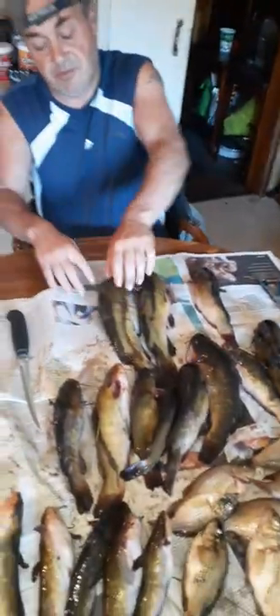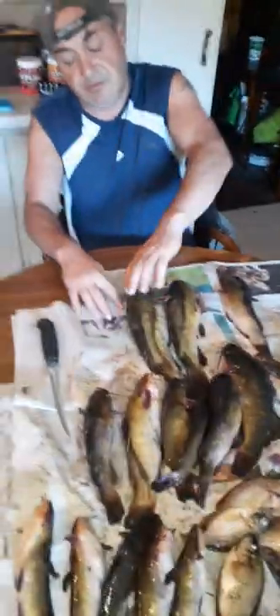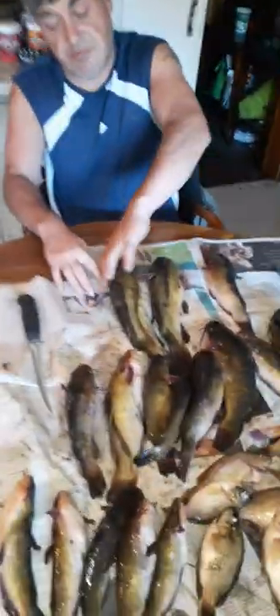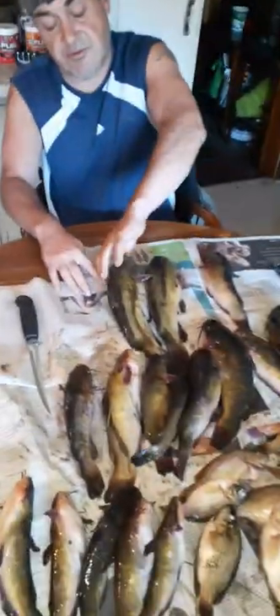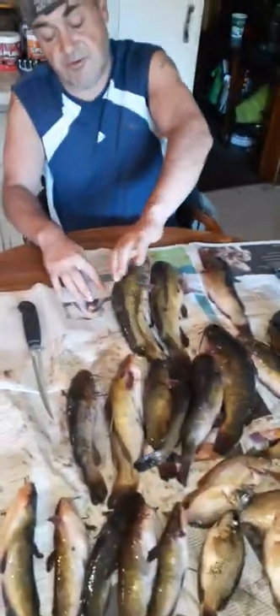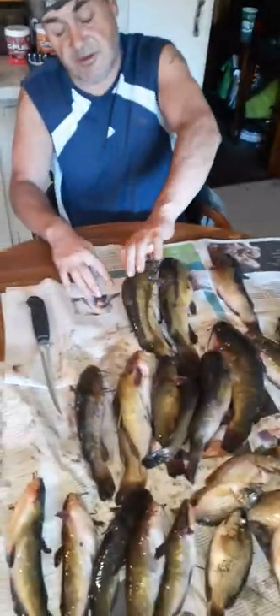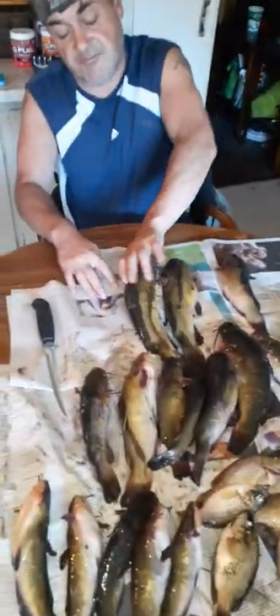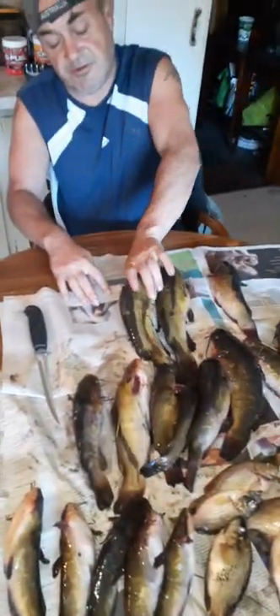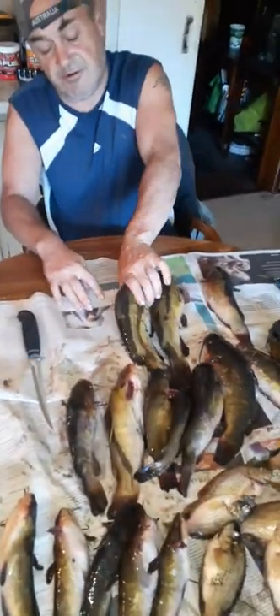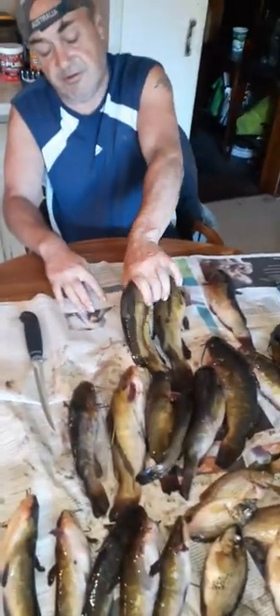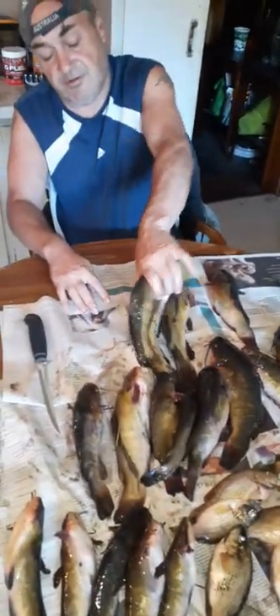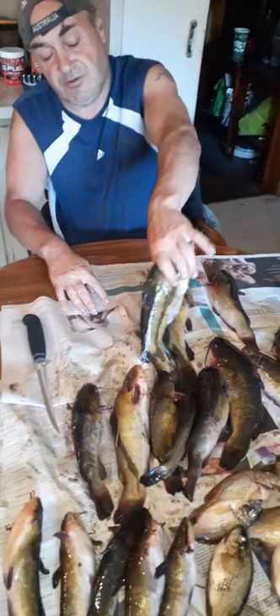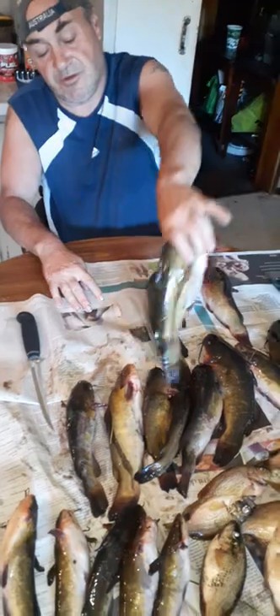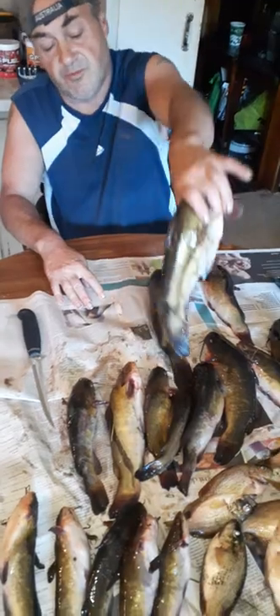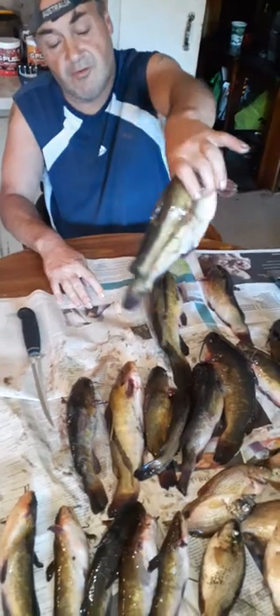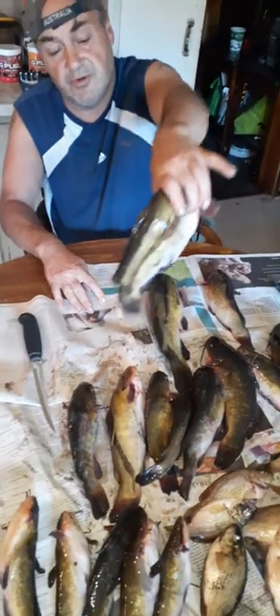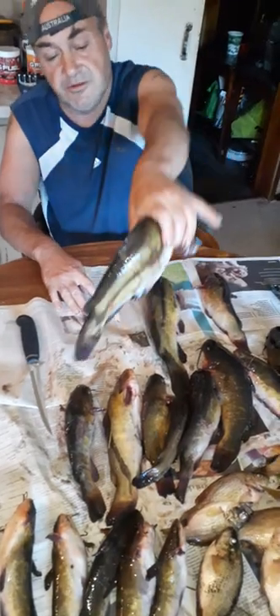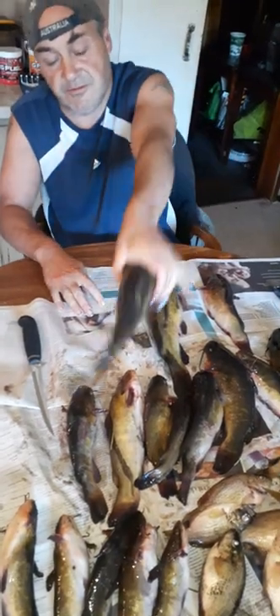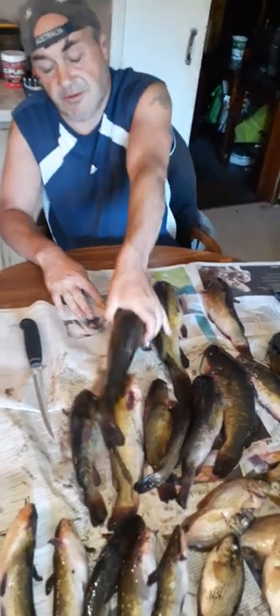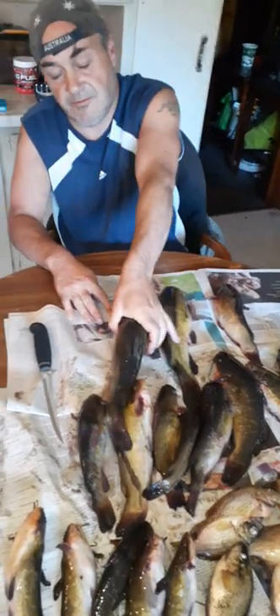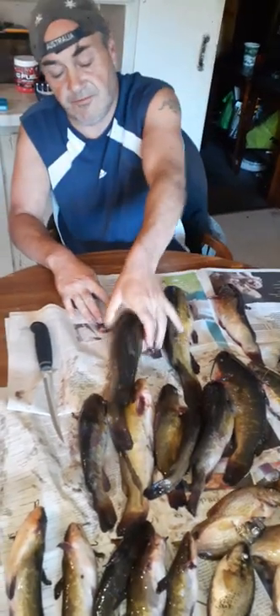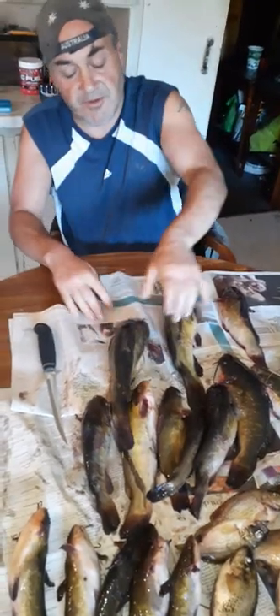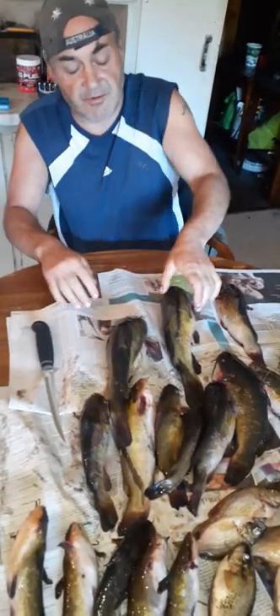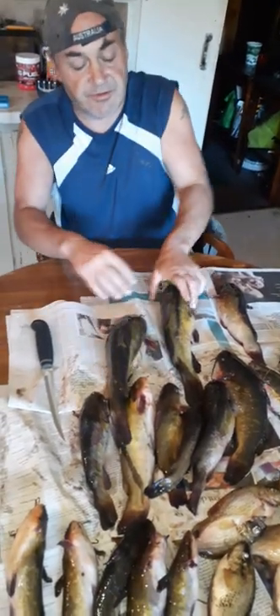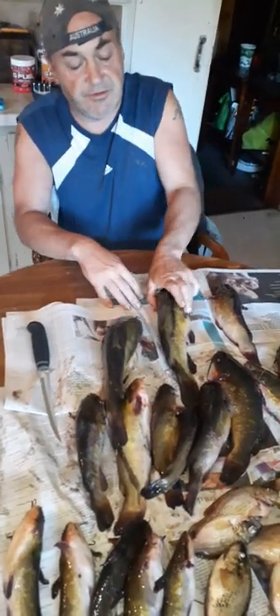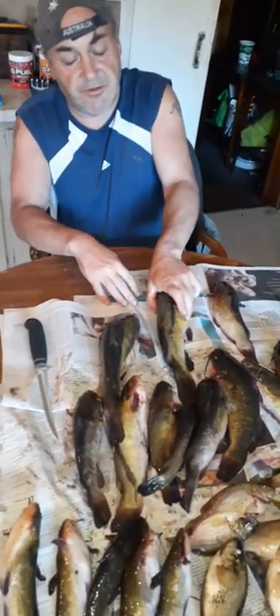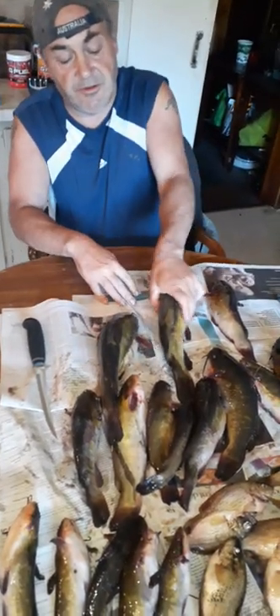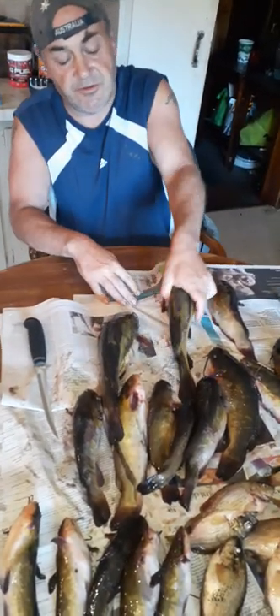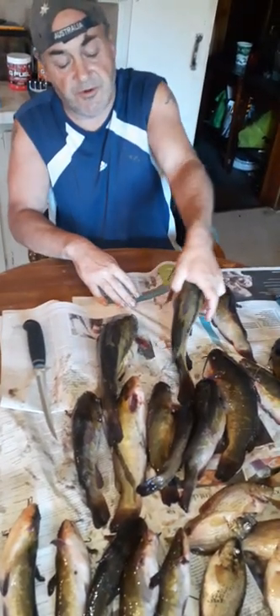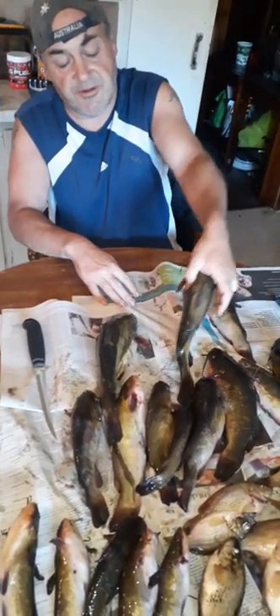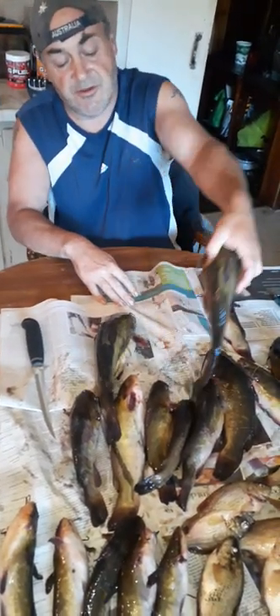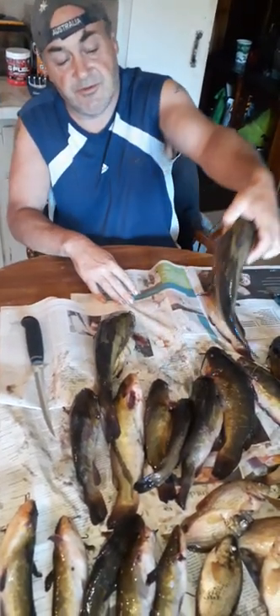This is a pretty big catfish here. This is a yellow one called Brown Bullhead. Pretty big, nice-sized ones.